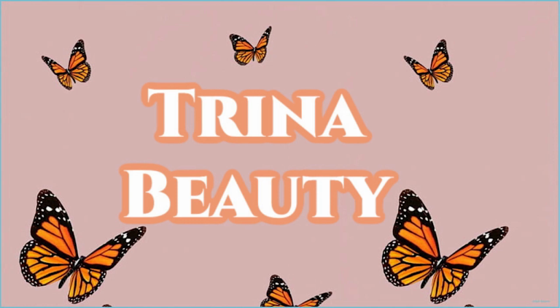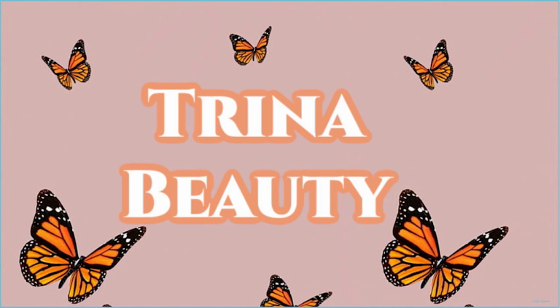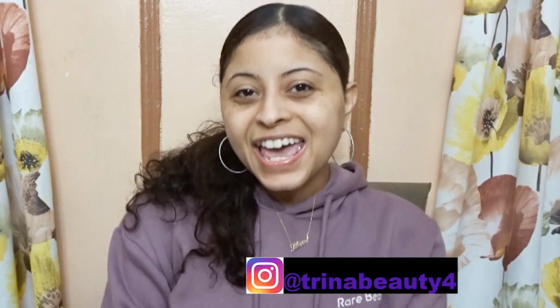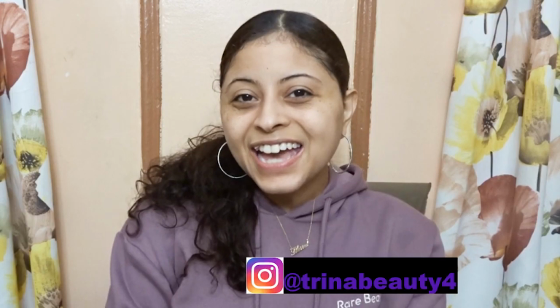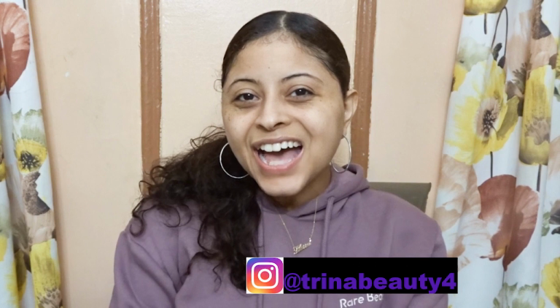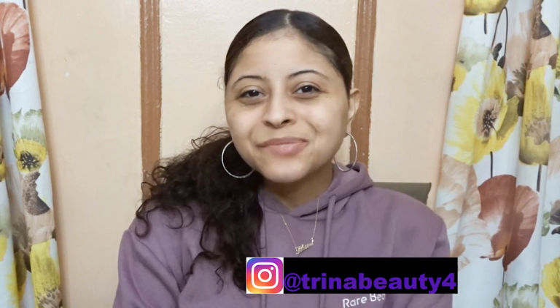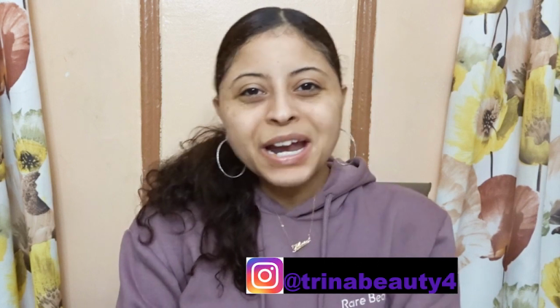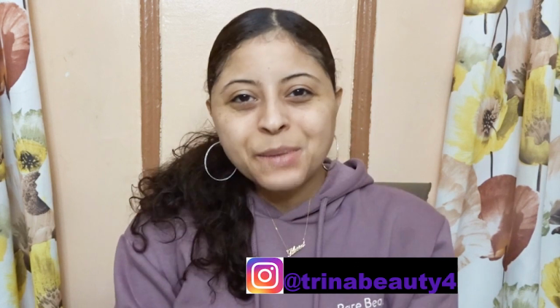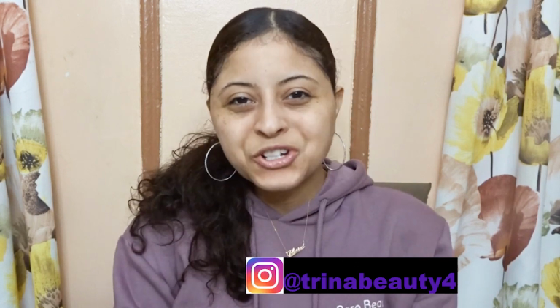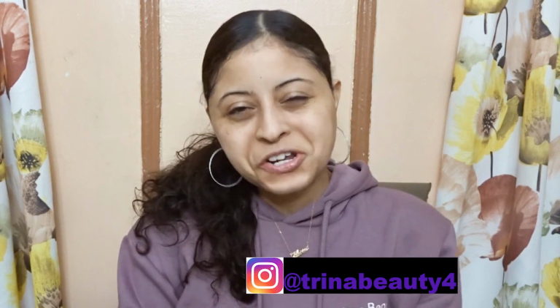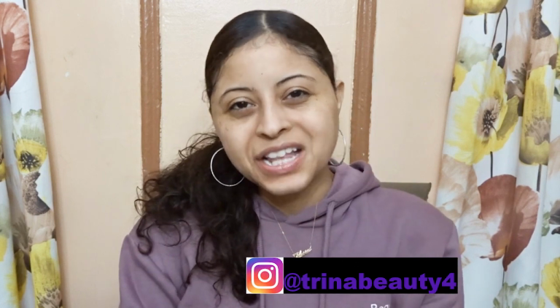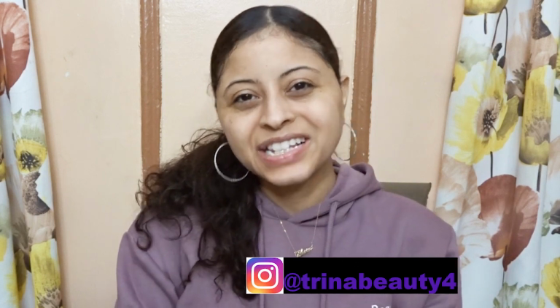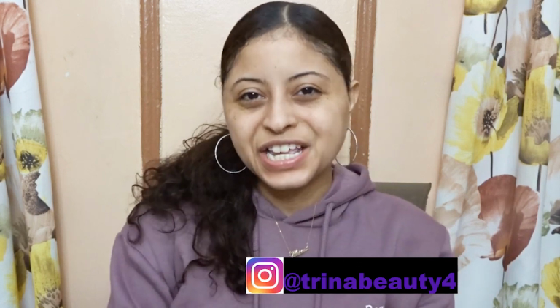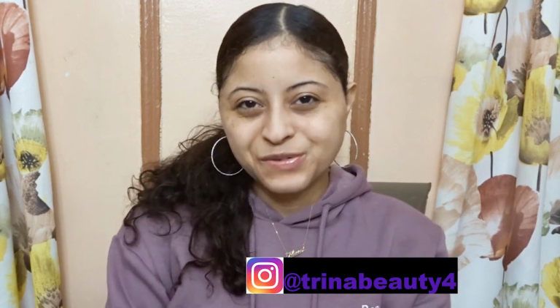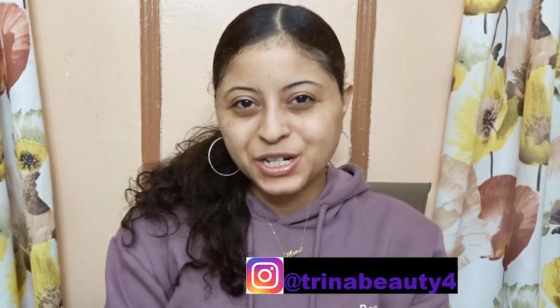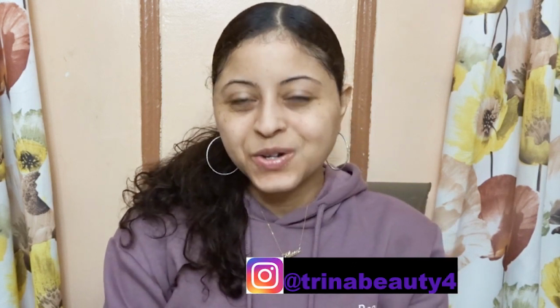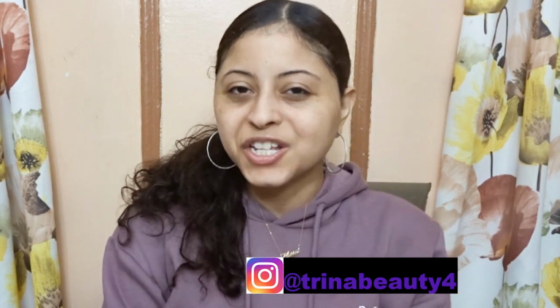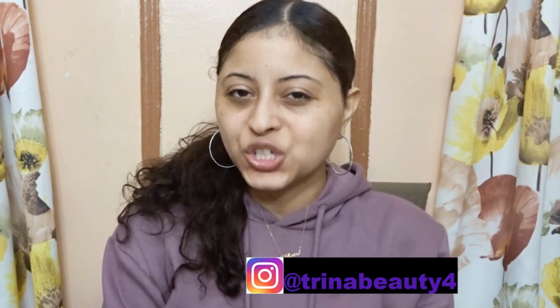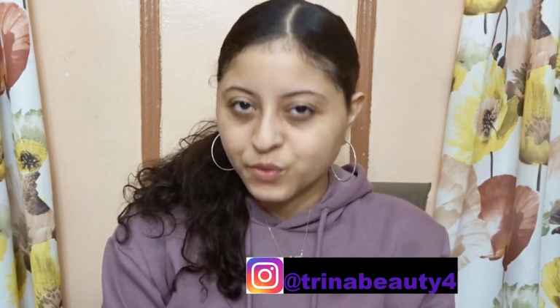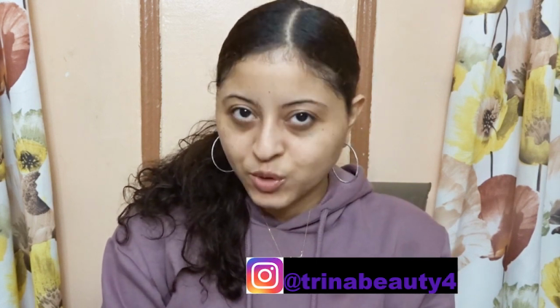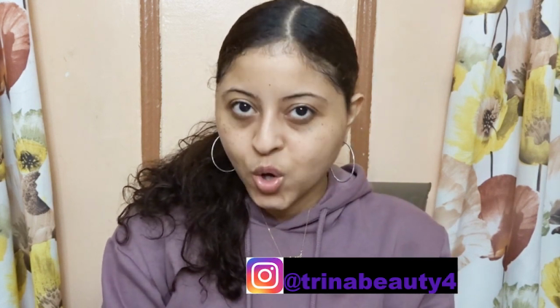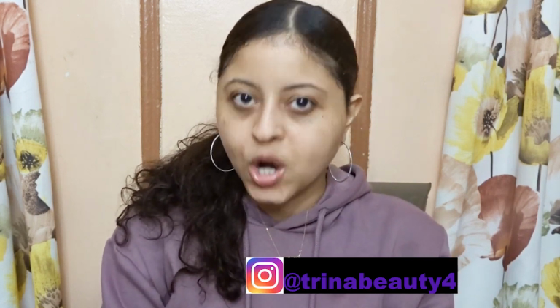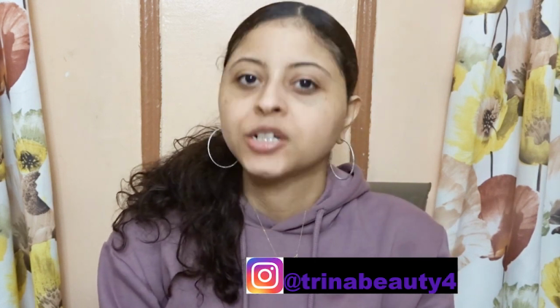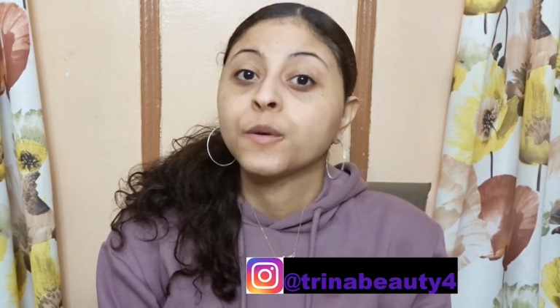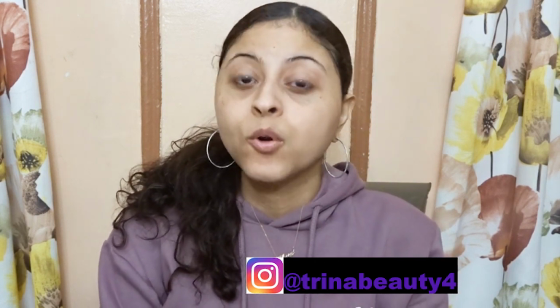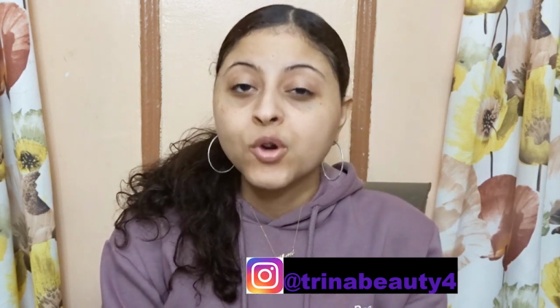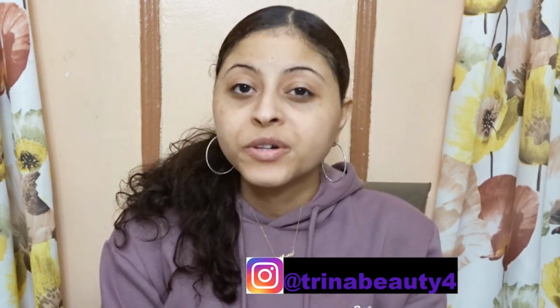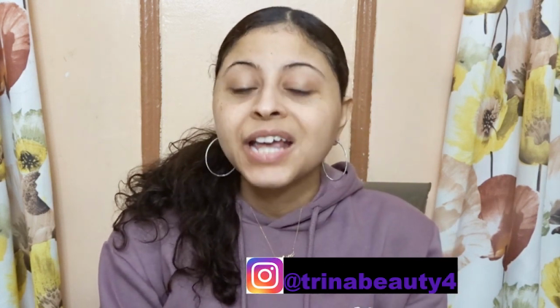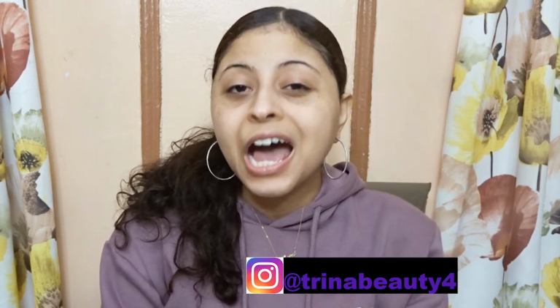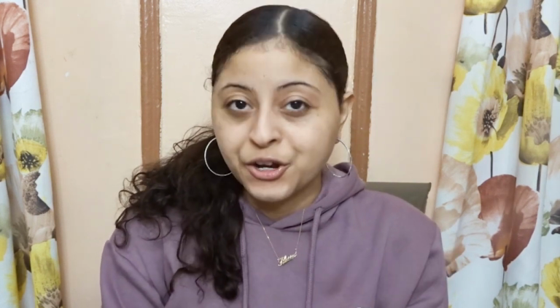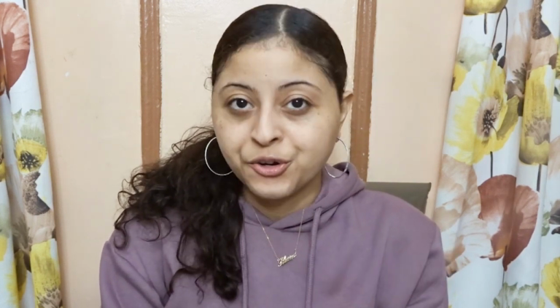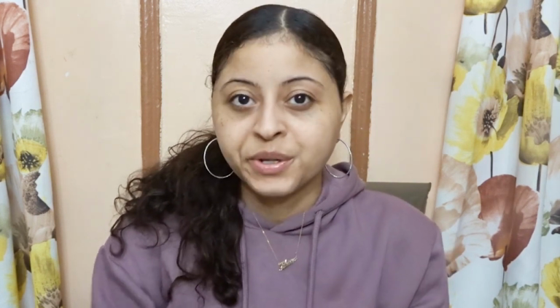Hey guys, my name is Trayna. Today's video is a review on Kaporri Eye Cream.